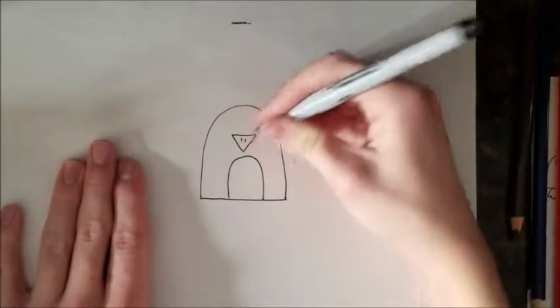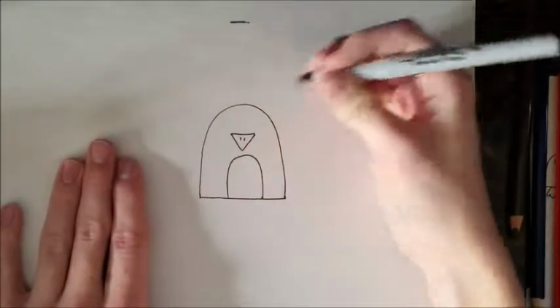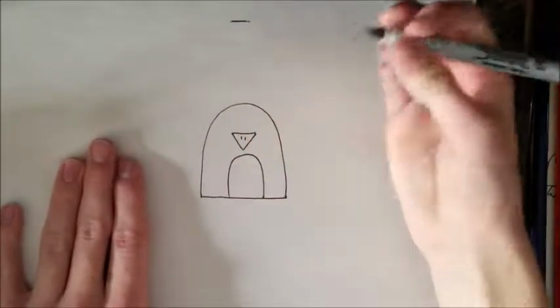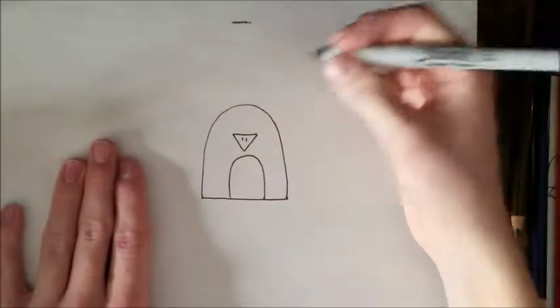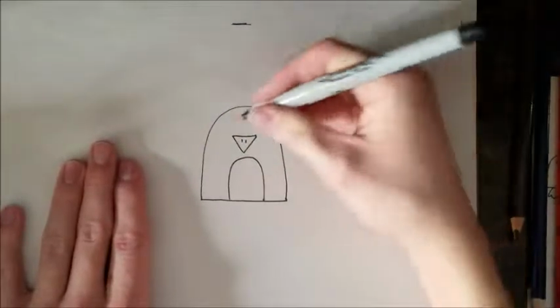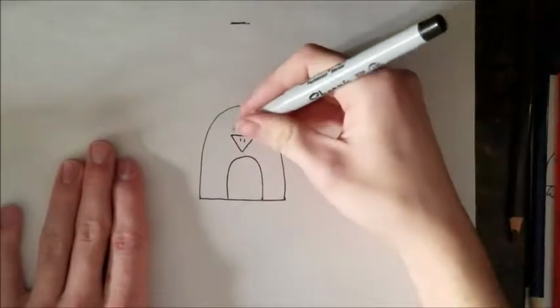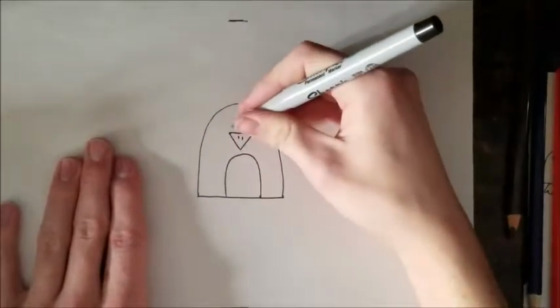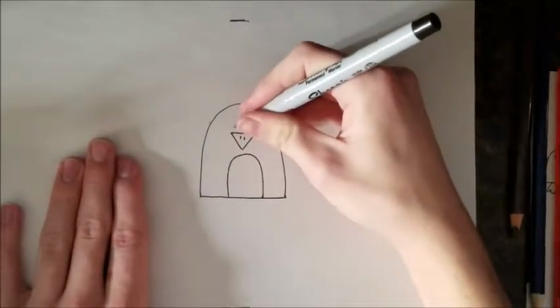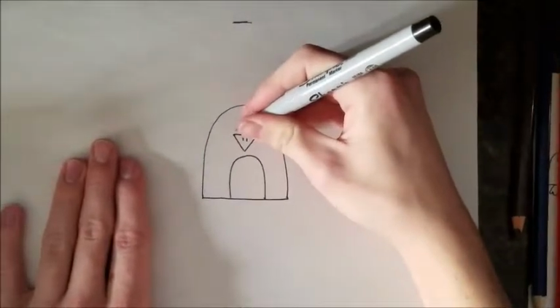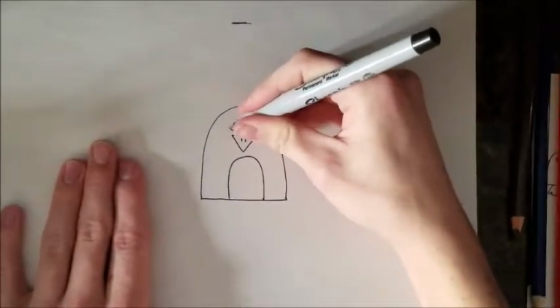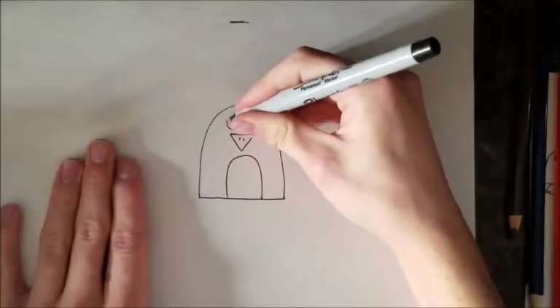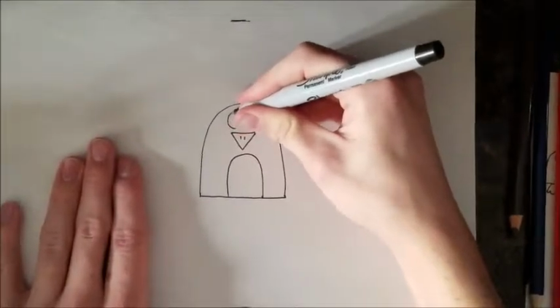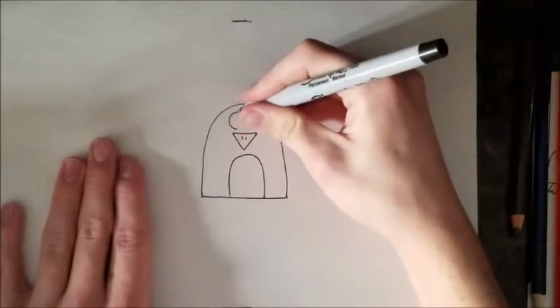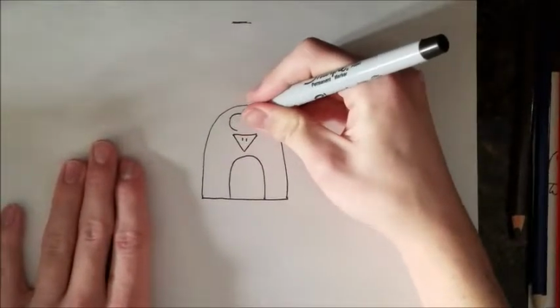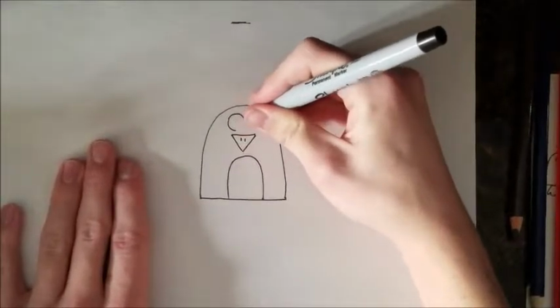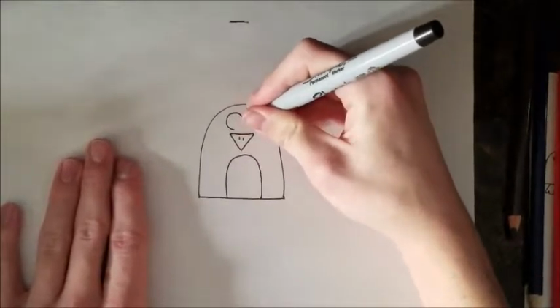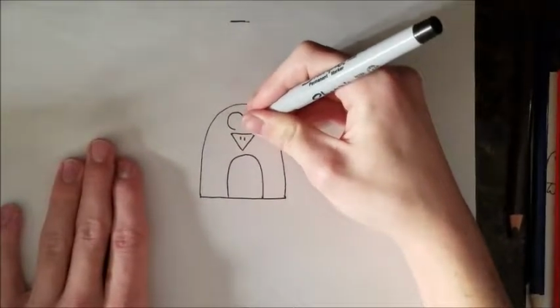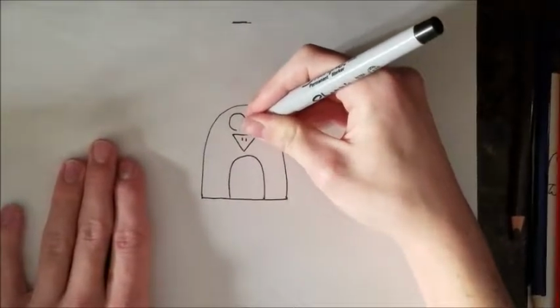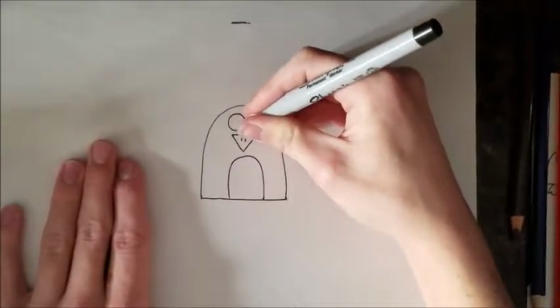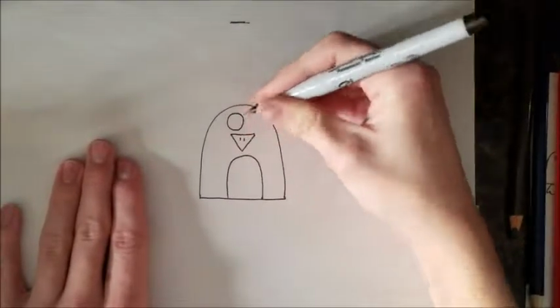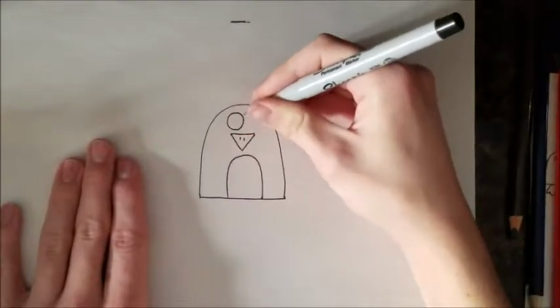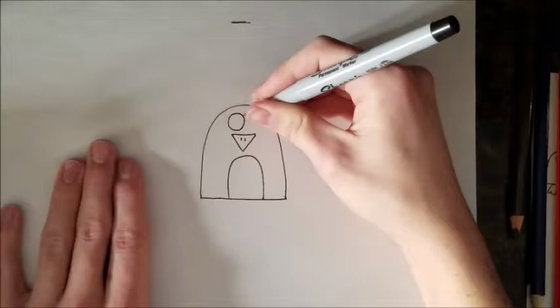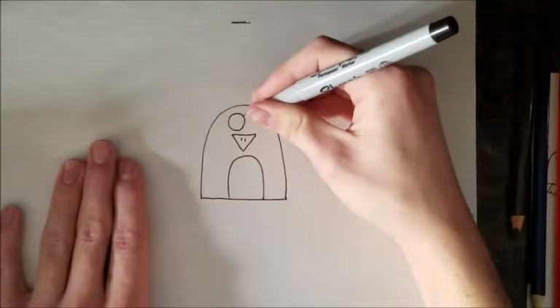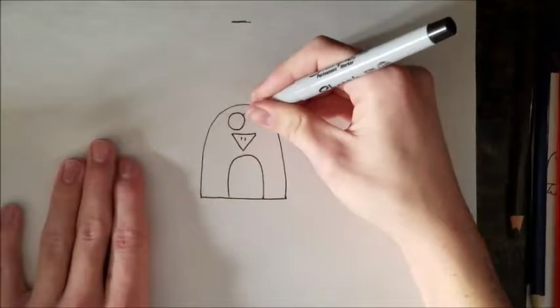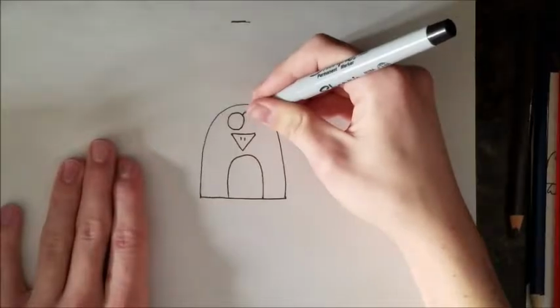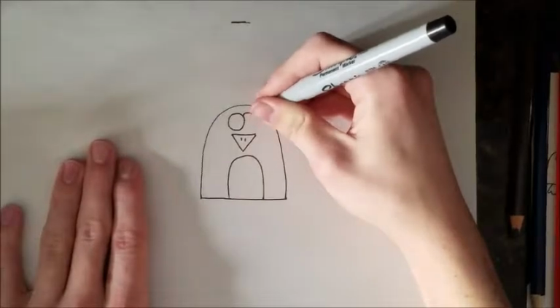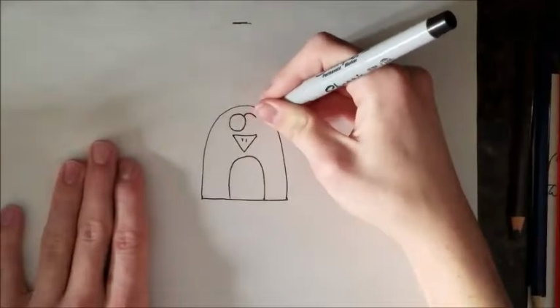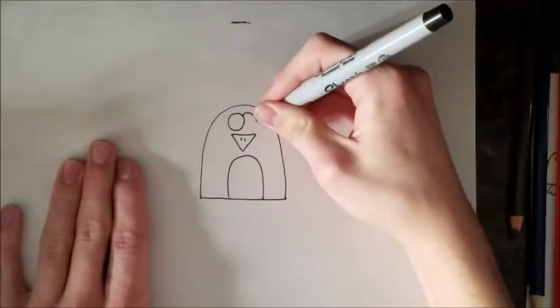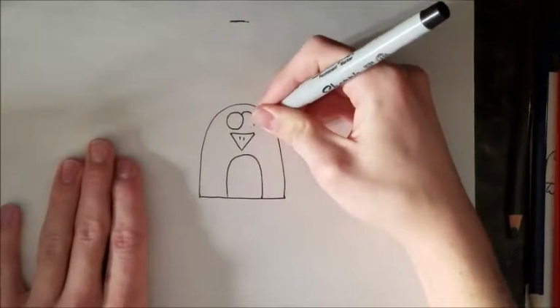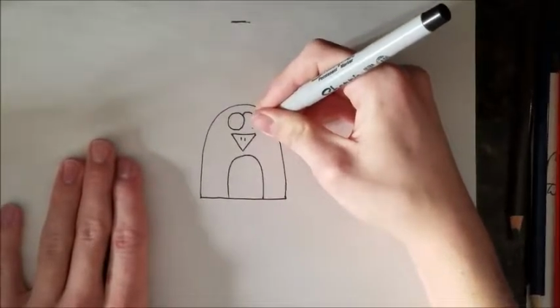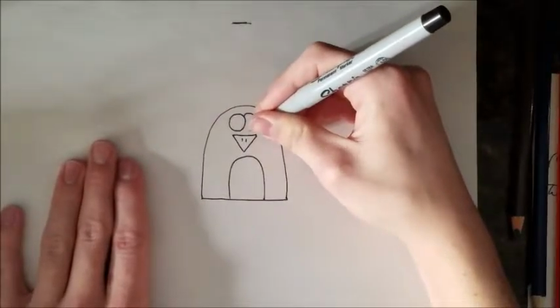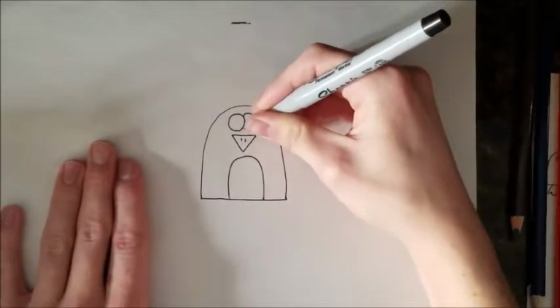Then you're going to draw the two eyes. I like to connect them — you can do it however you like. I like to connect them like this.